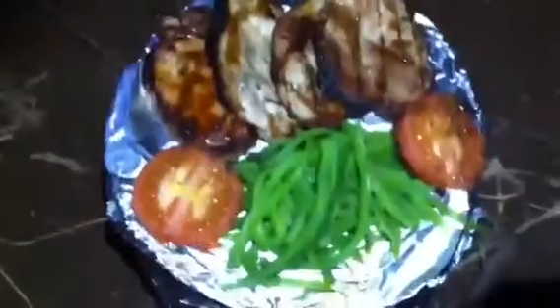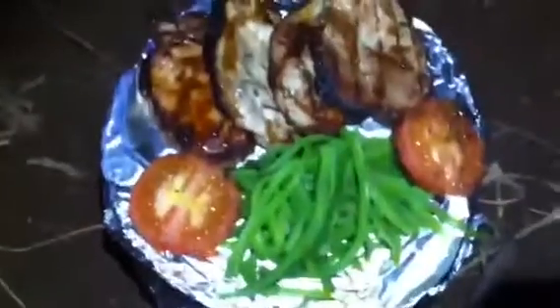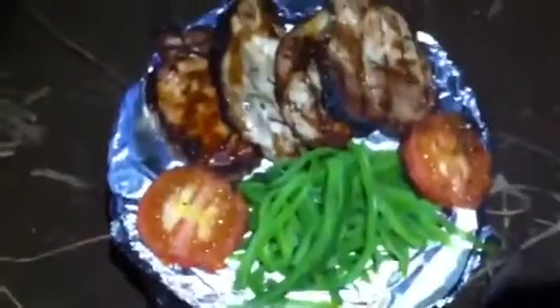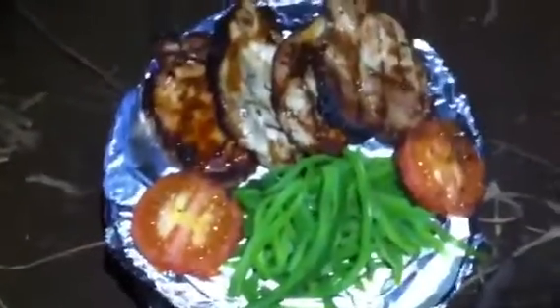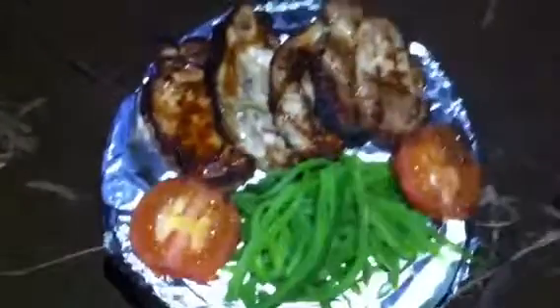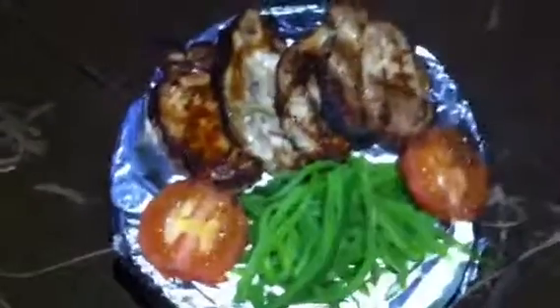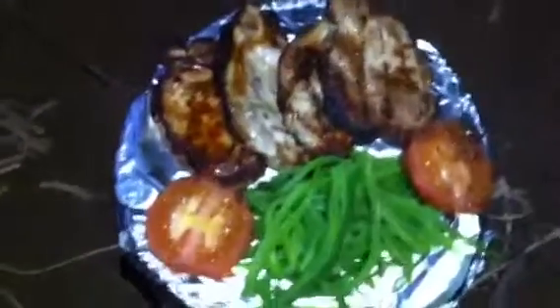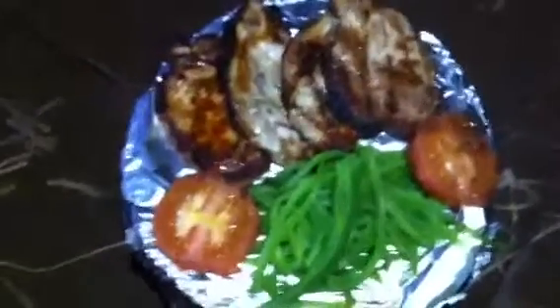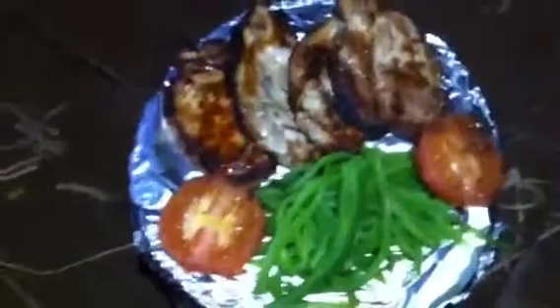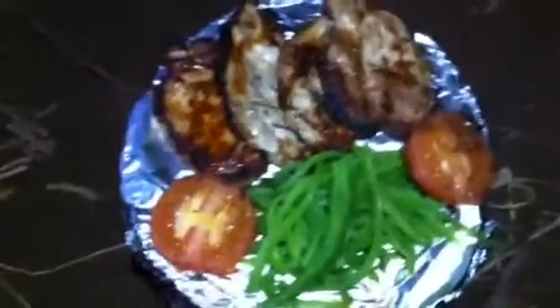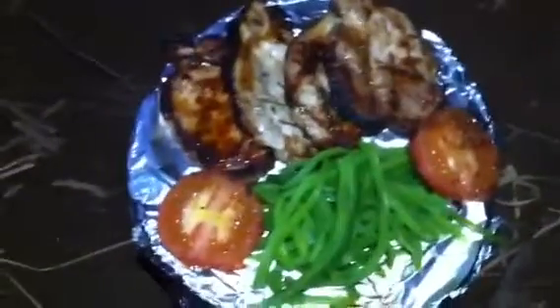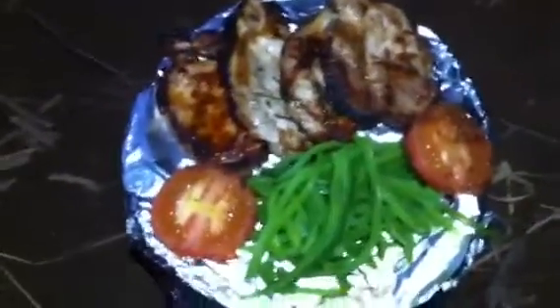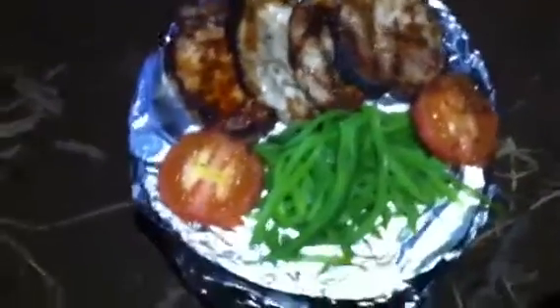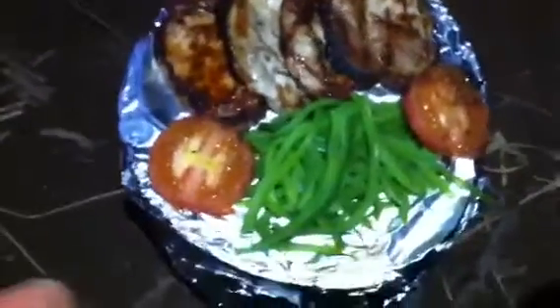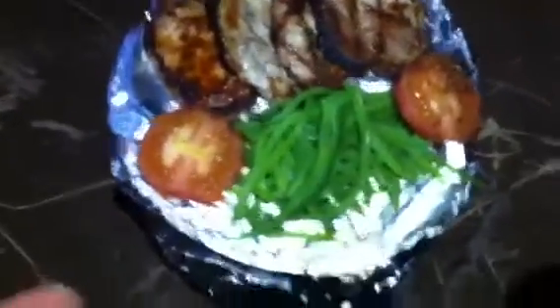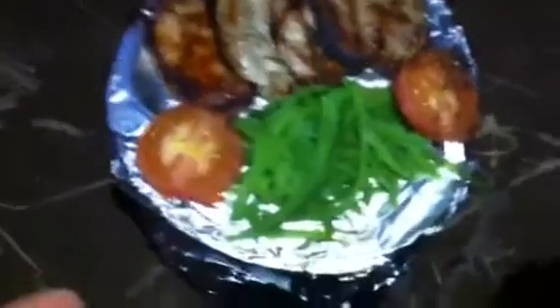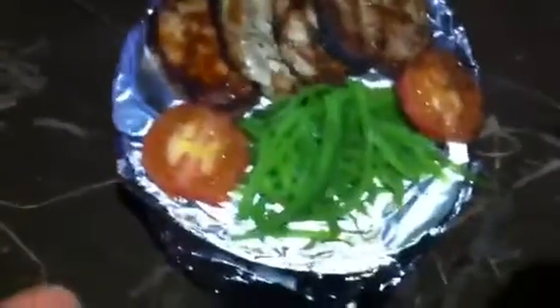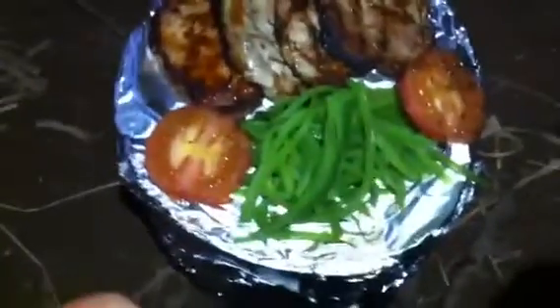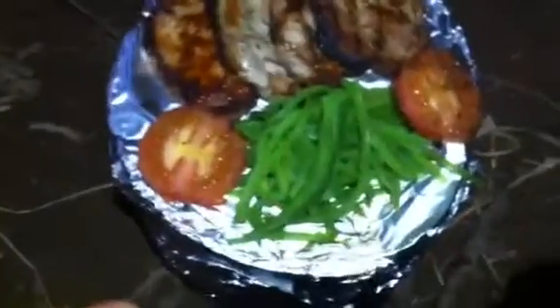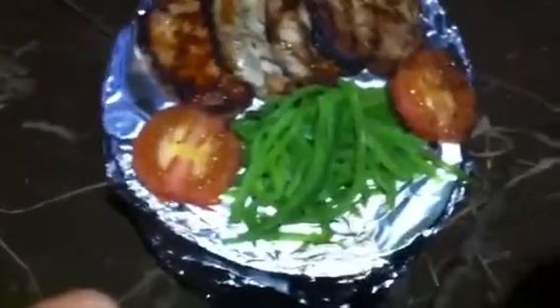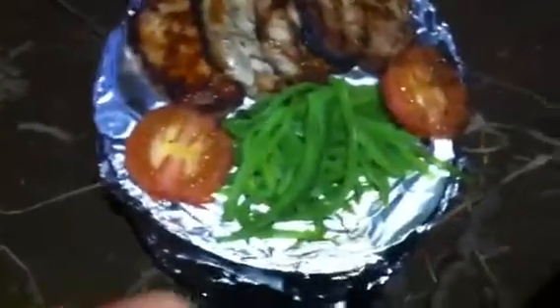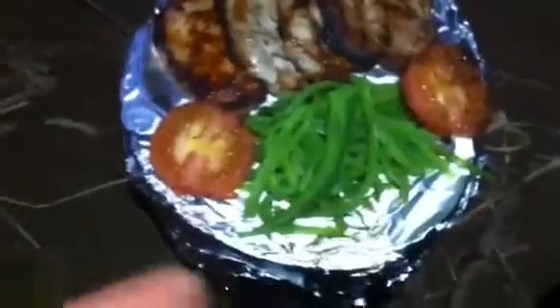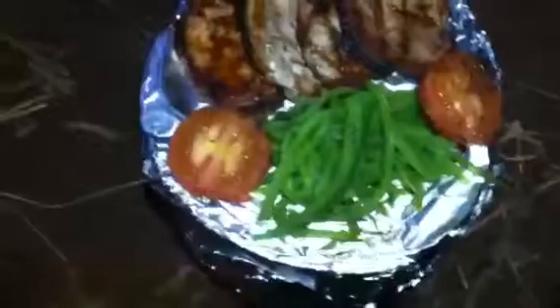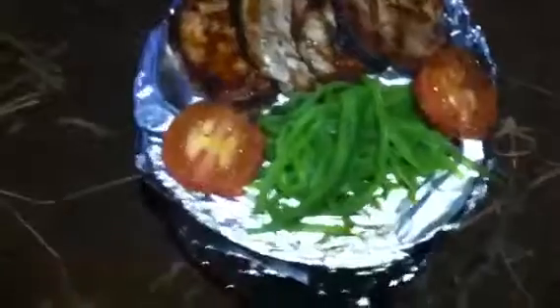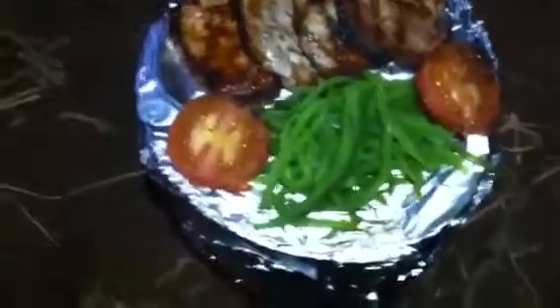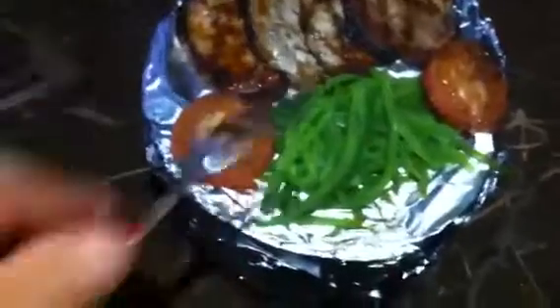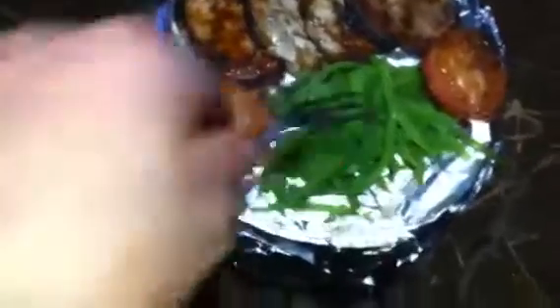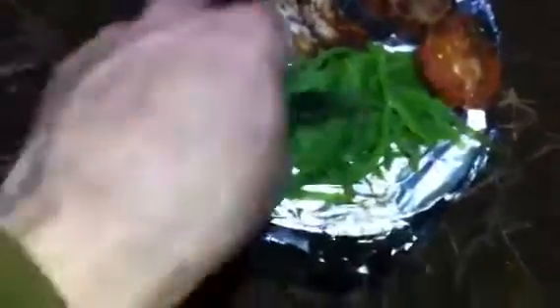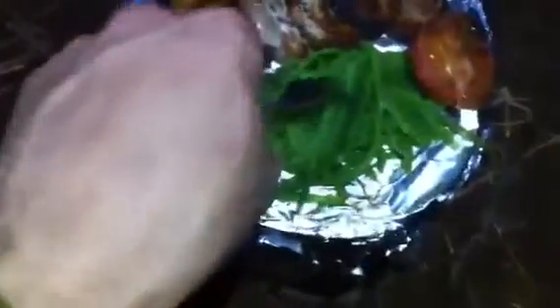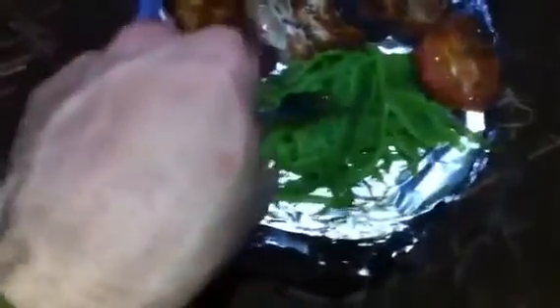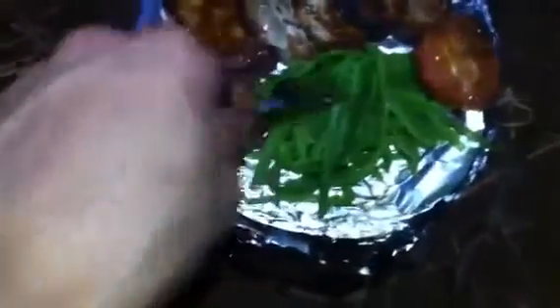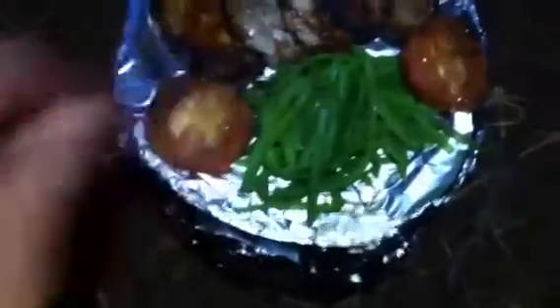Pork loins, tomato roasted and green beans sliced.